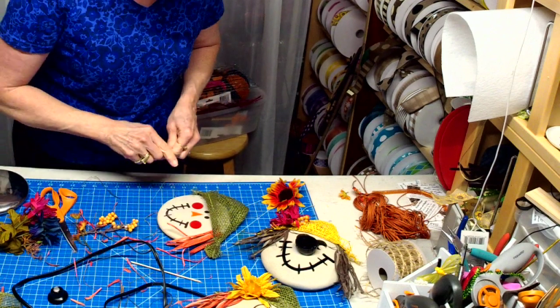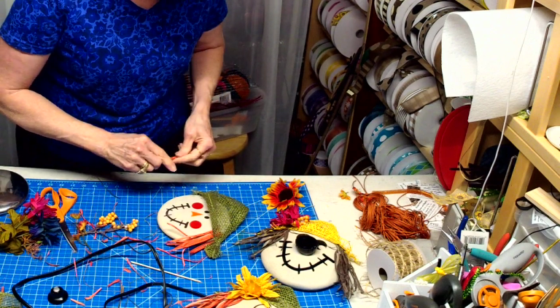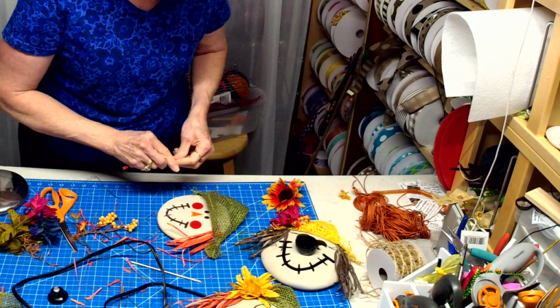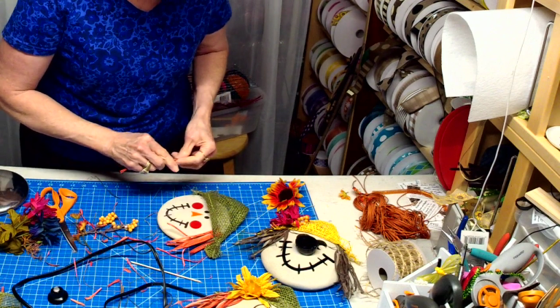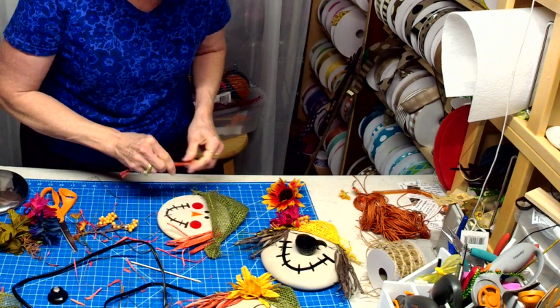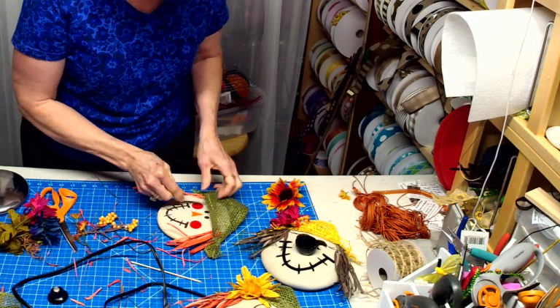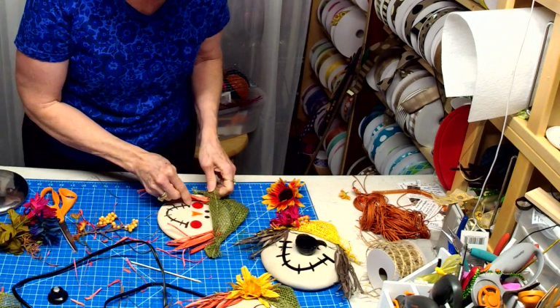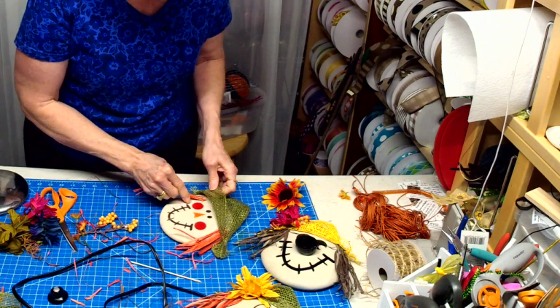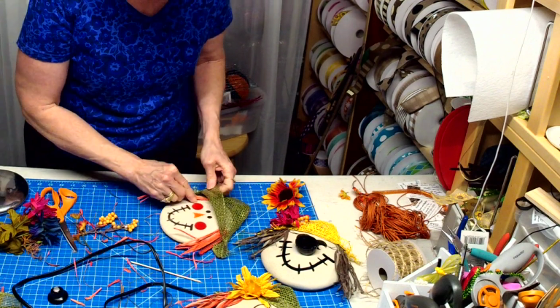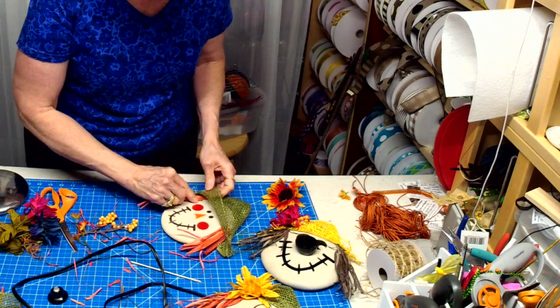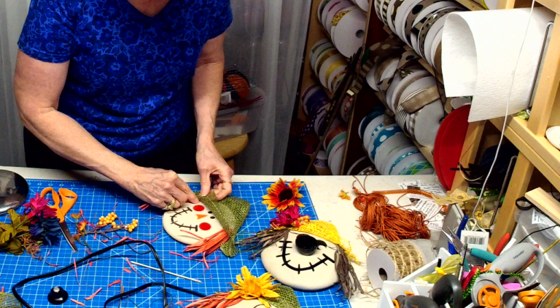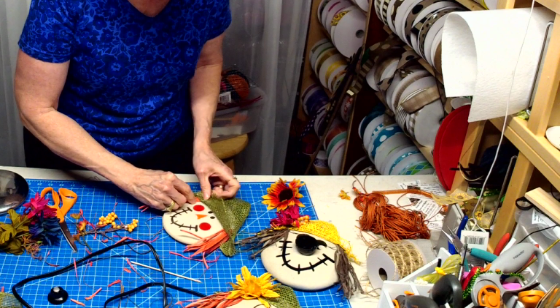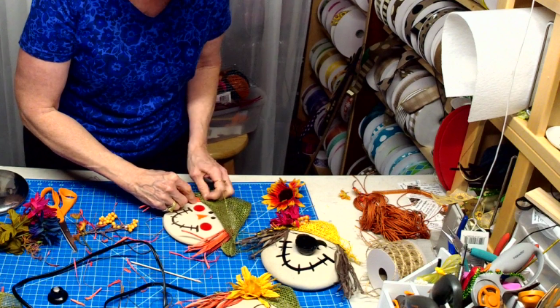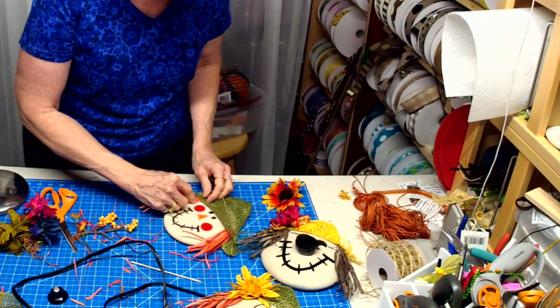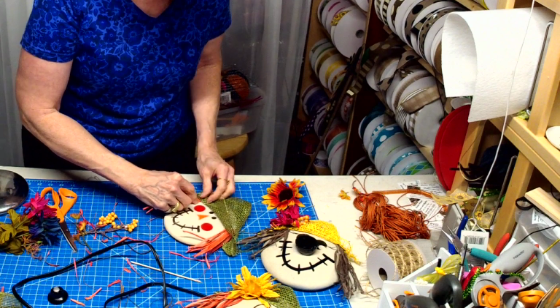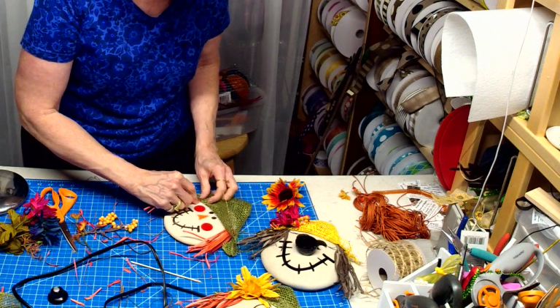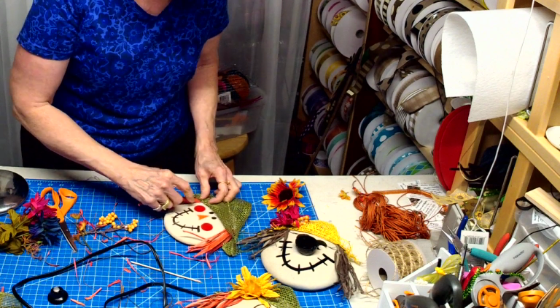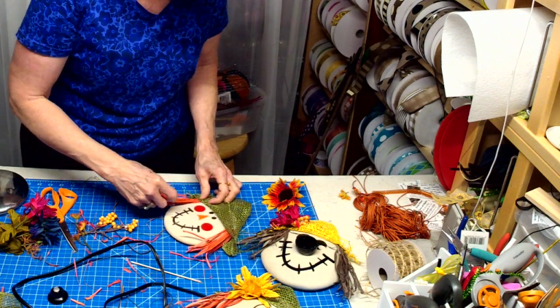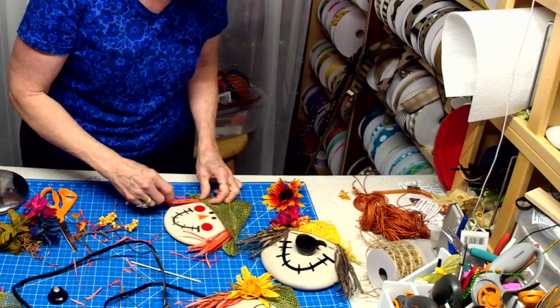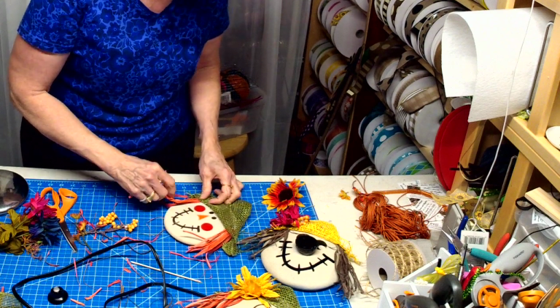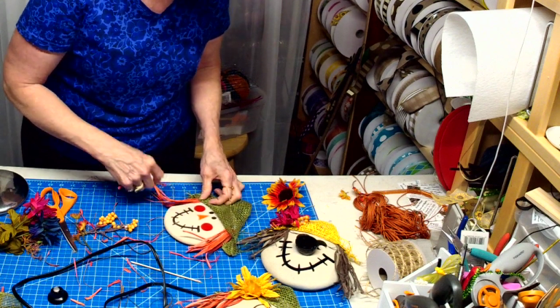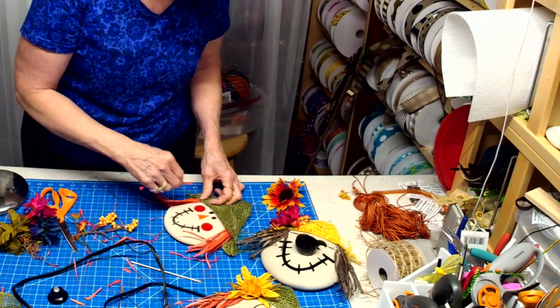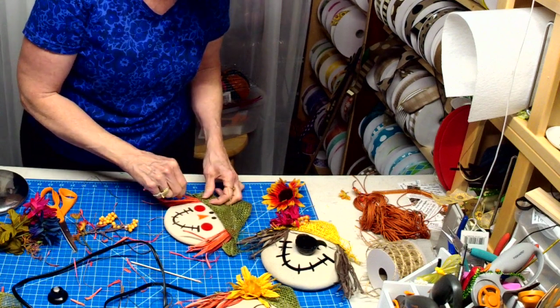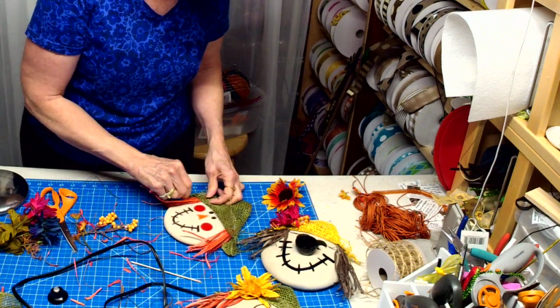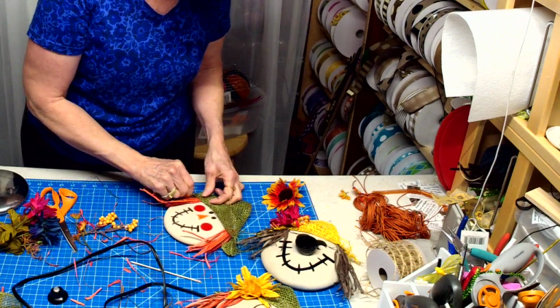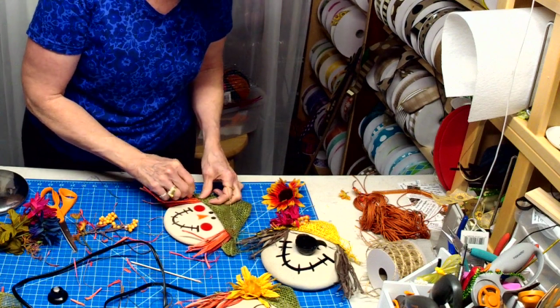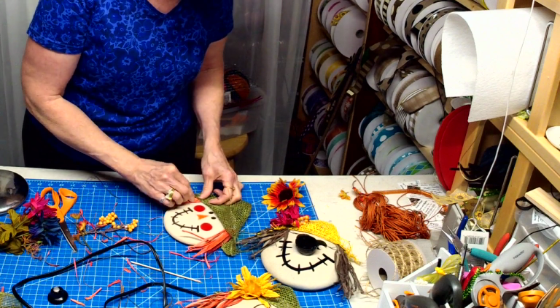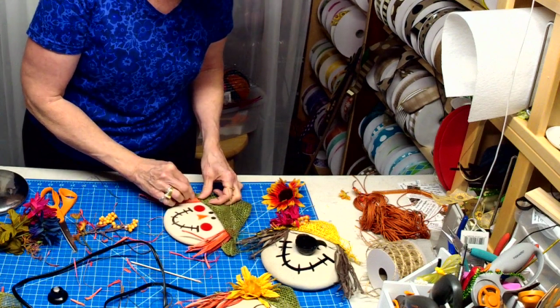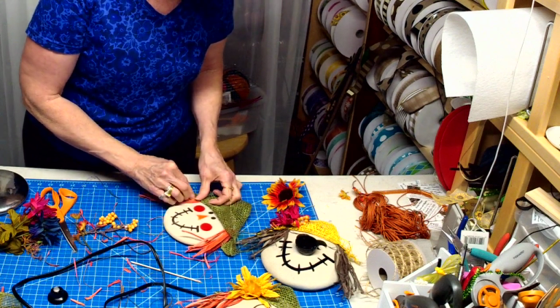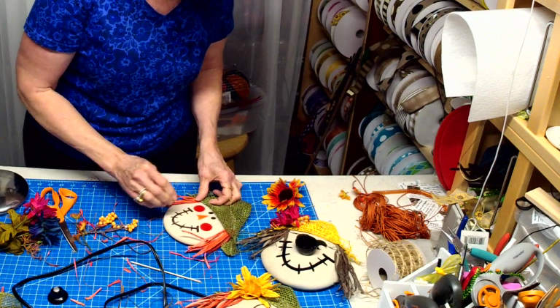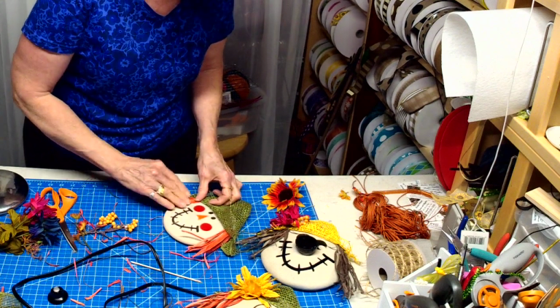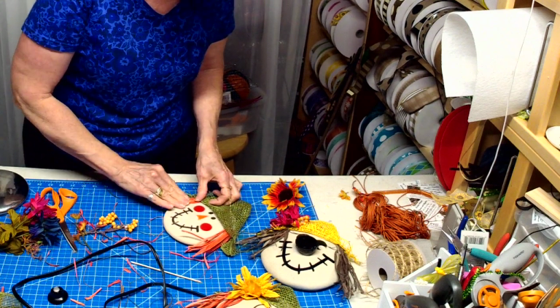I always try to incorporate something handmade in my wreaths to make them original.